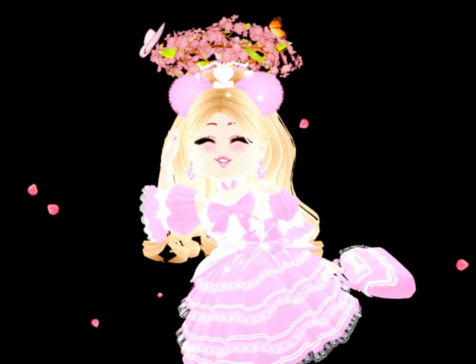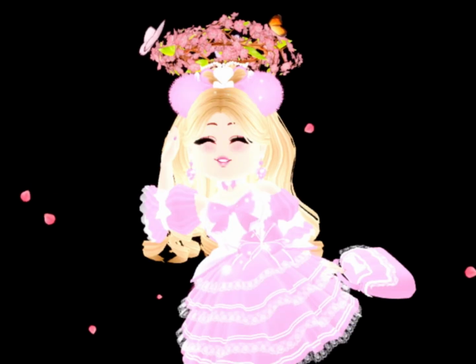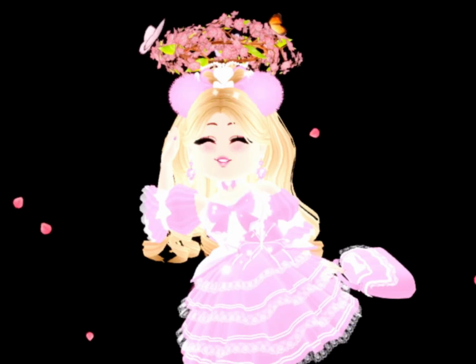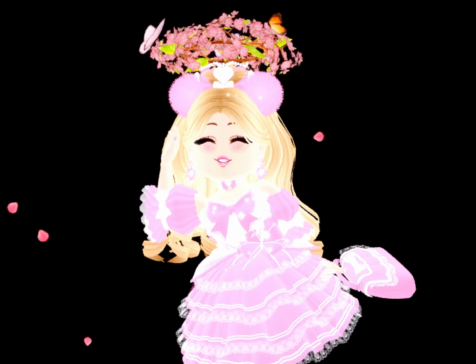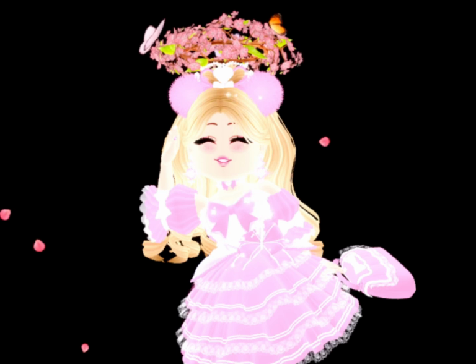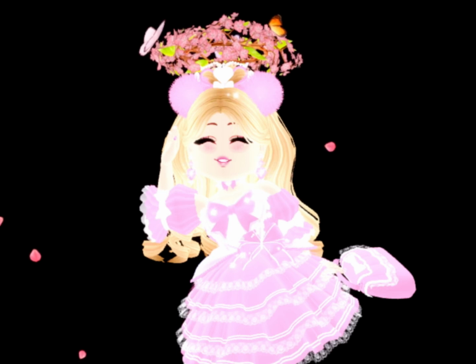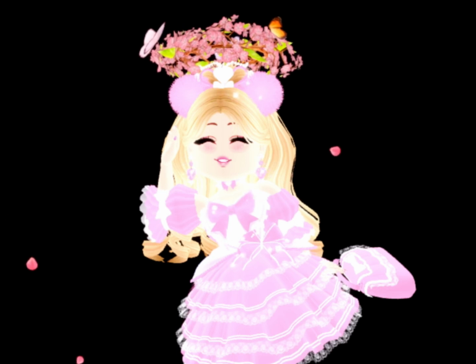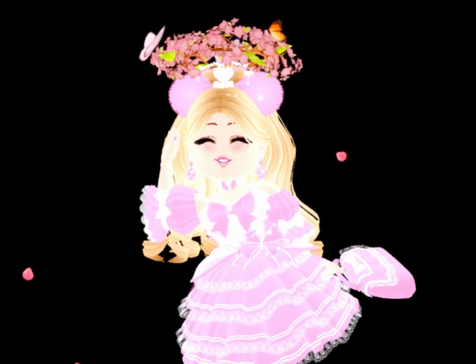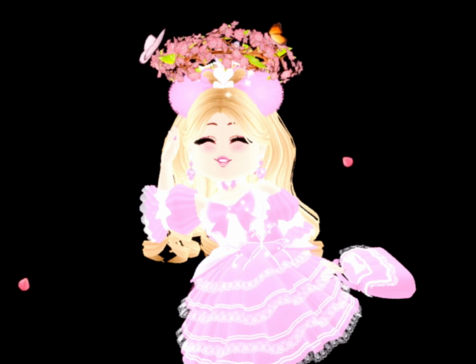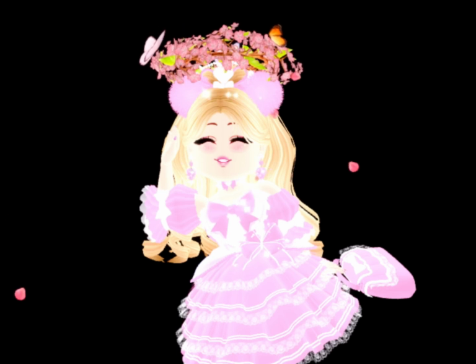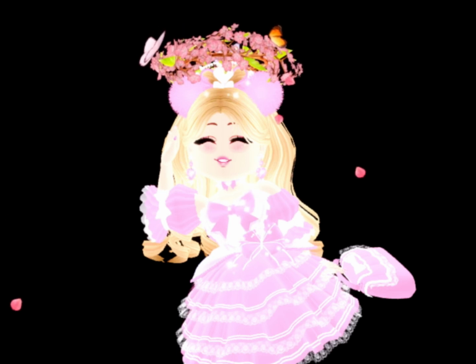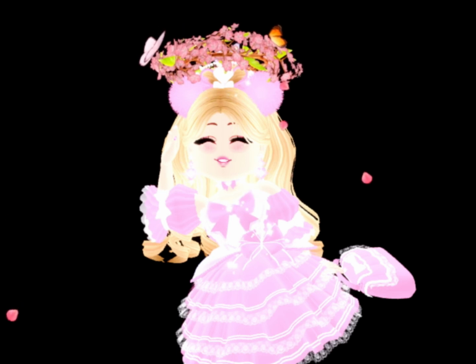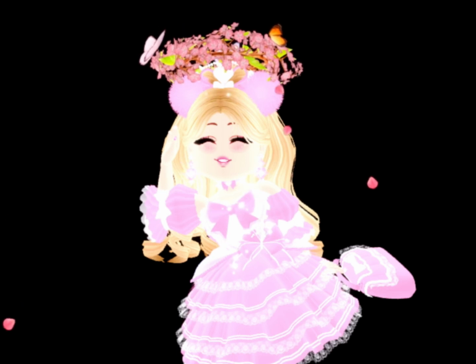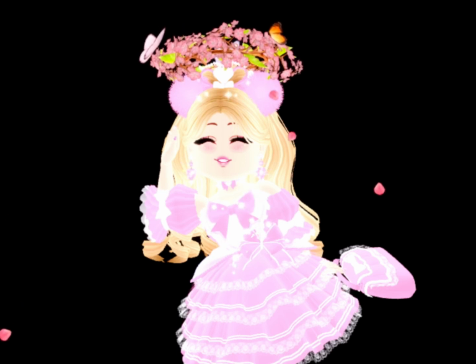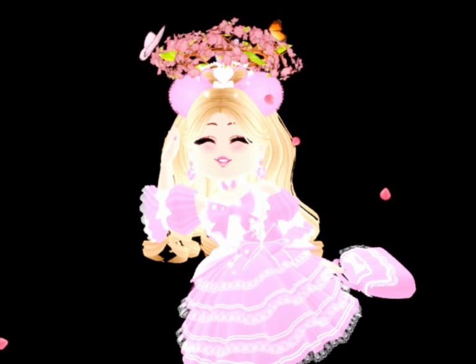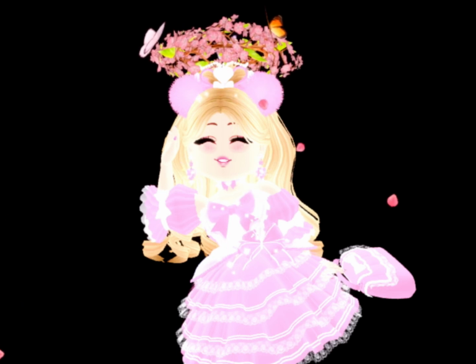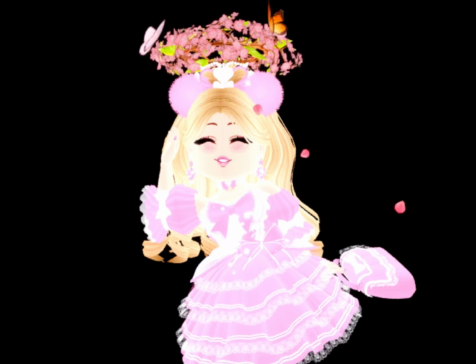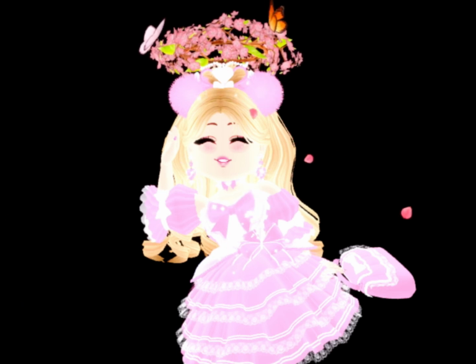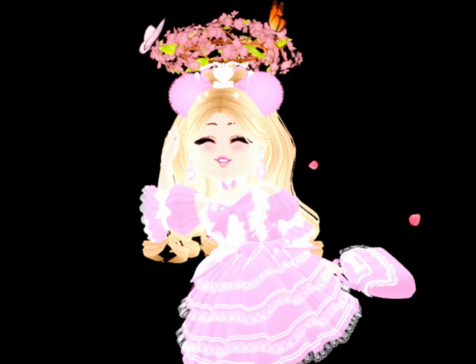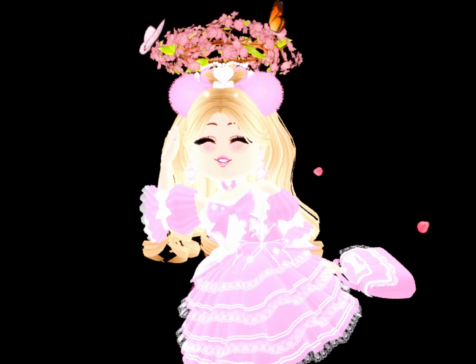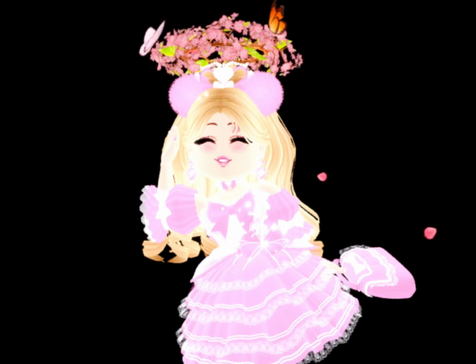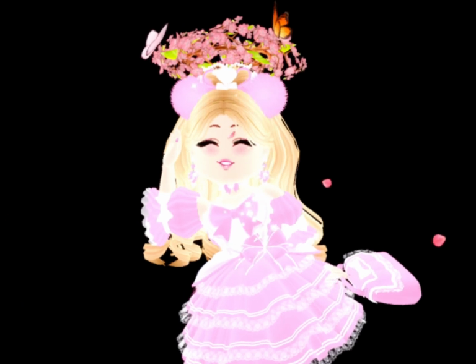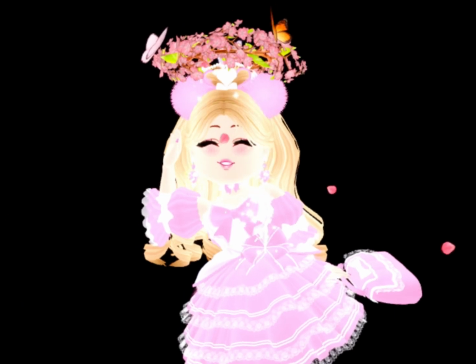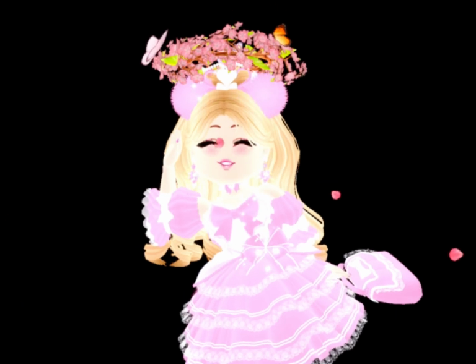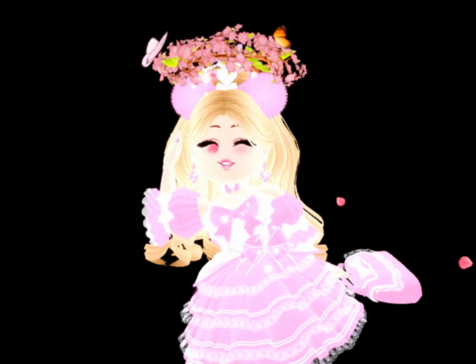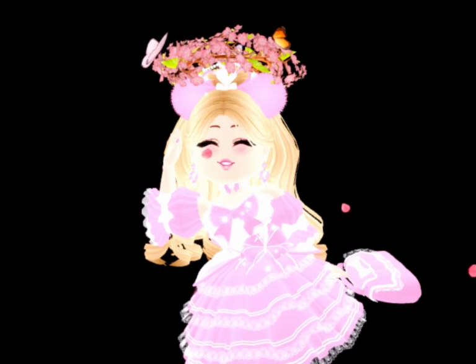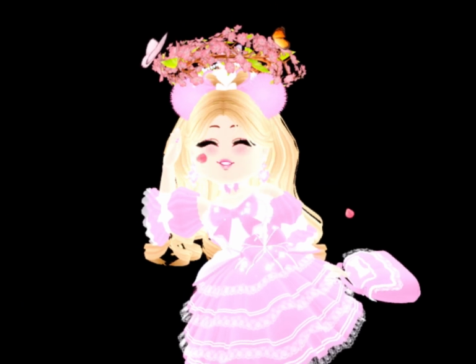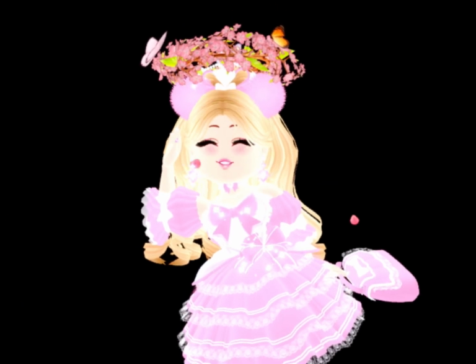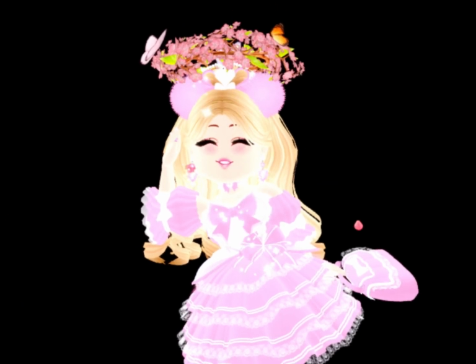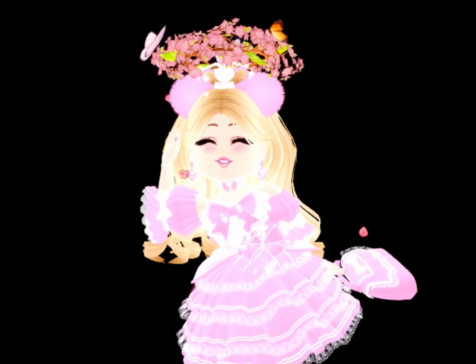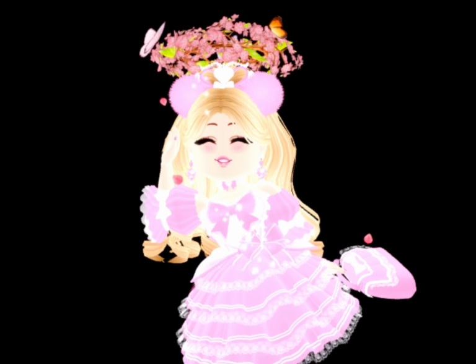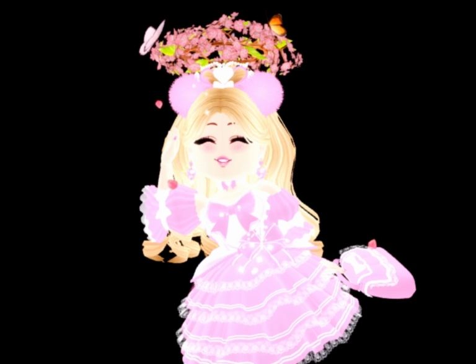Hello everyone! Welcome back to another video. Today we're recreating Barbie characters and Barbie outfits.